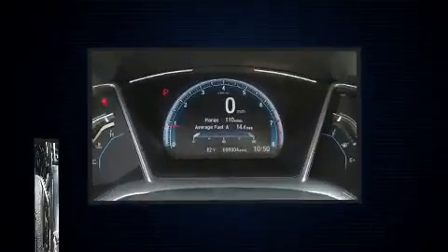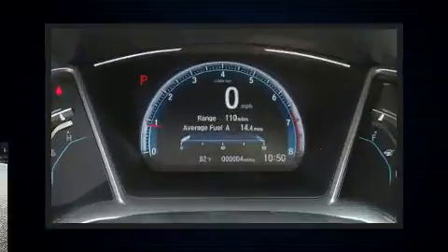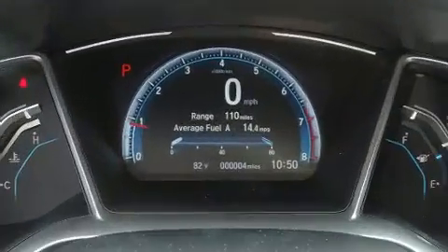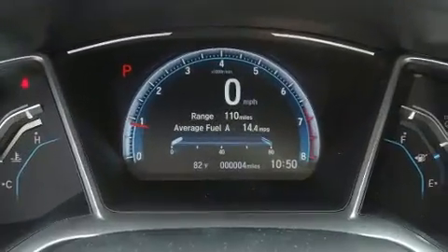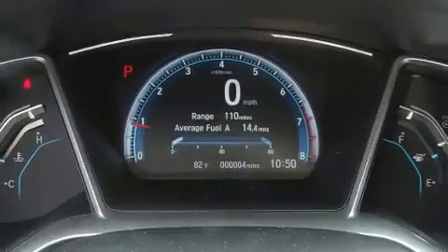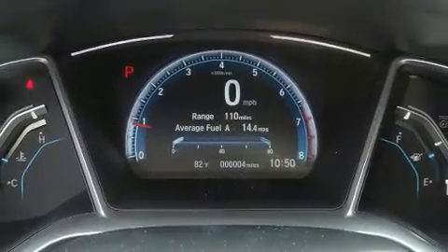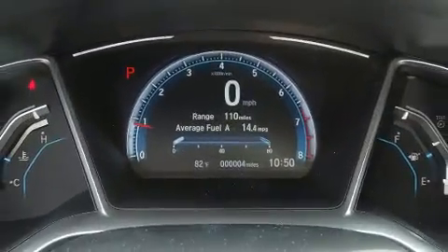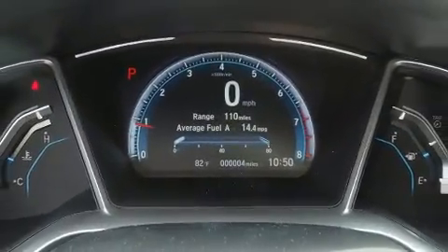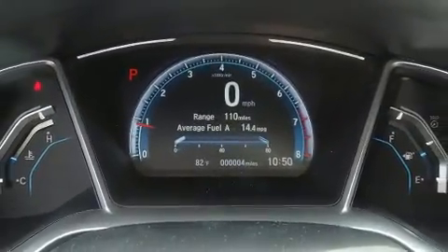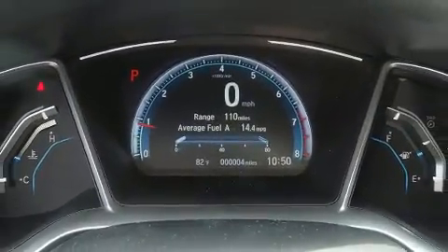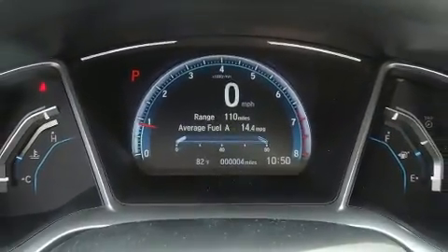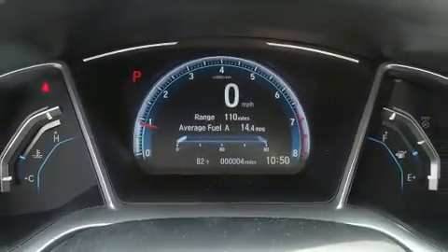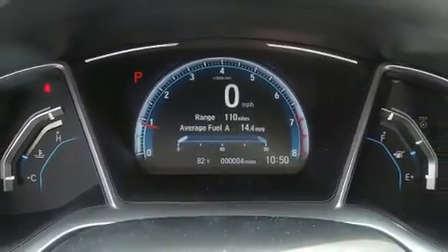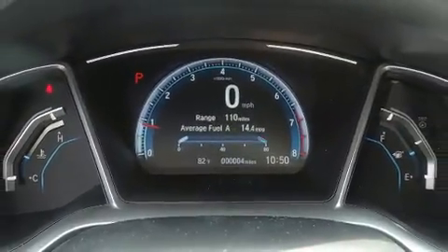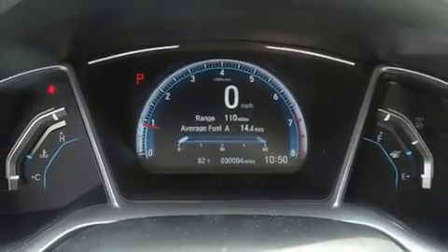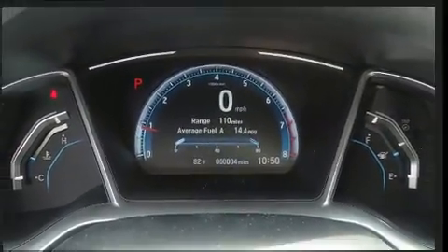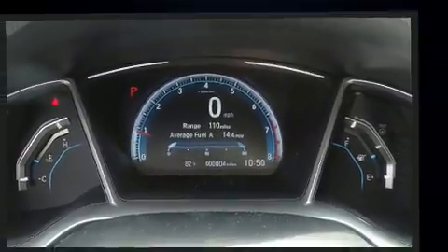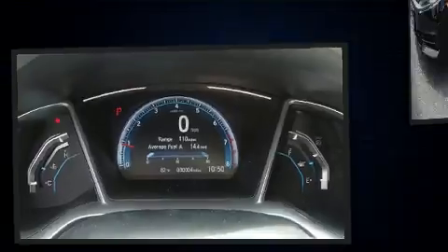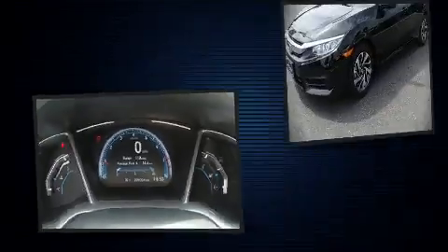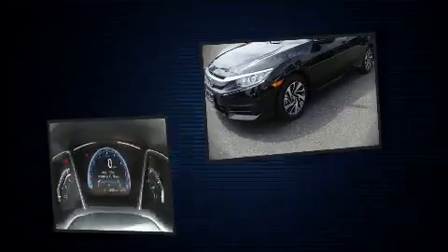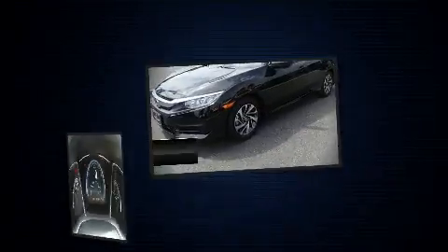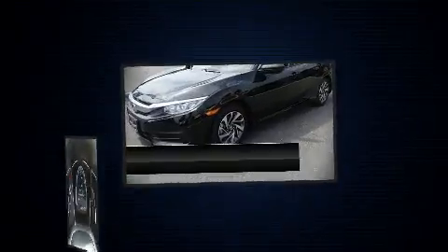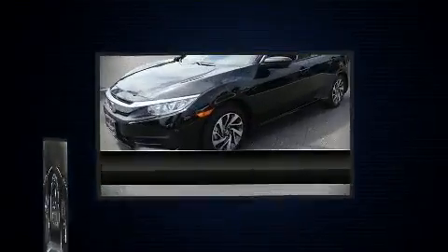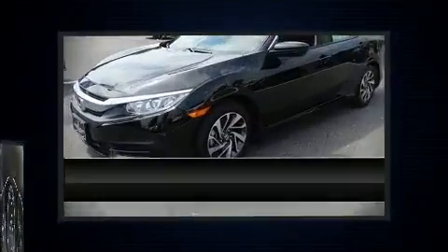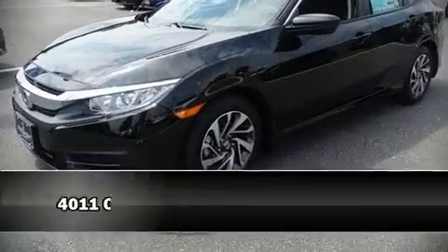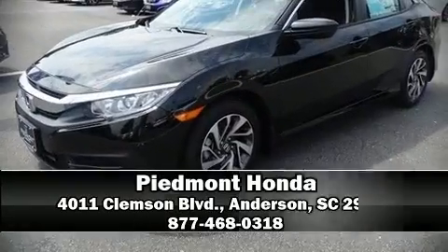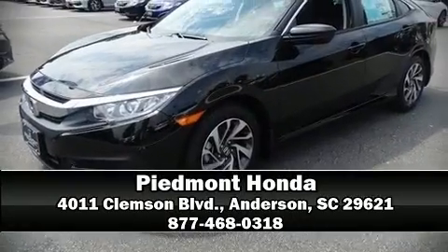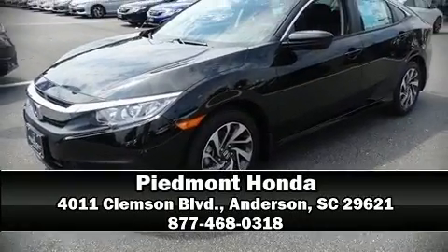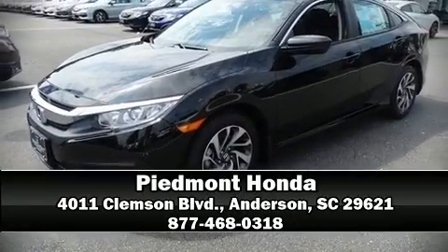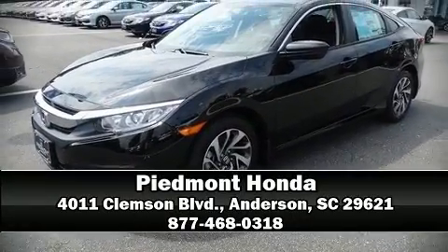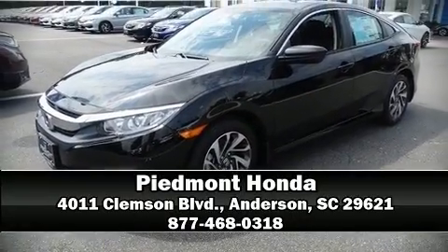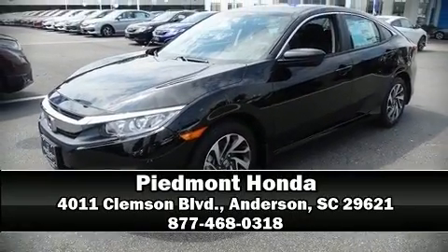This car was designed with safety in mind, allowing you to drive with even greater assurance. Stop by our dealership or give us a call for more information.